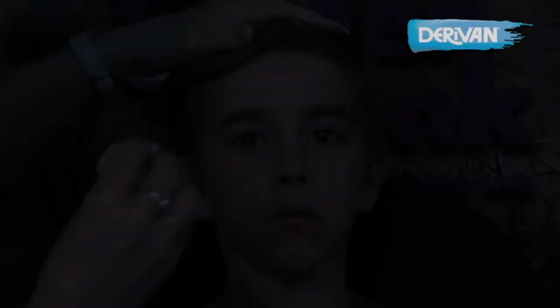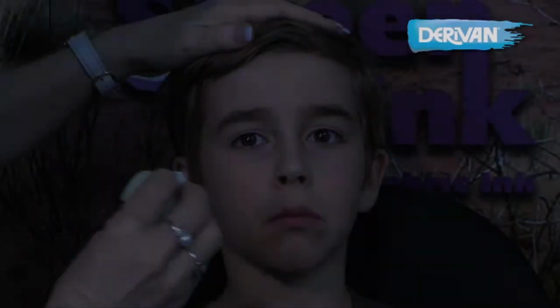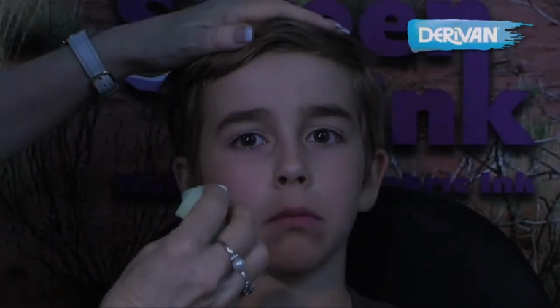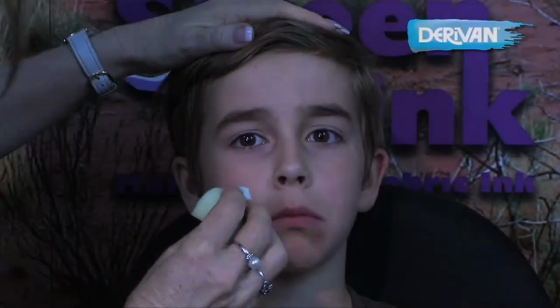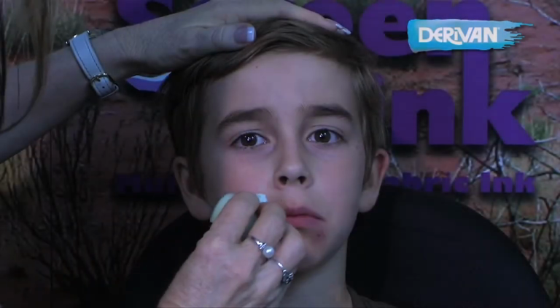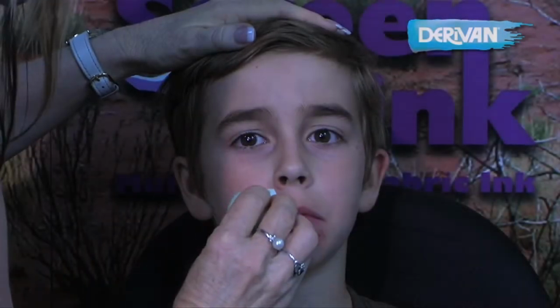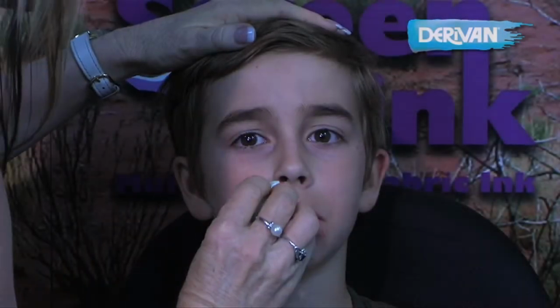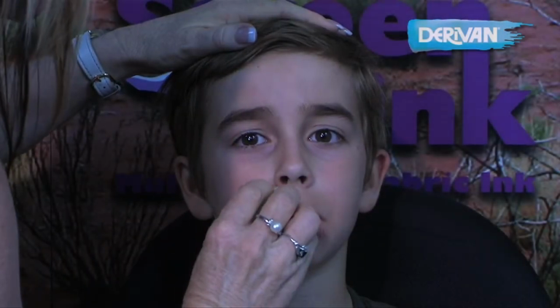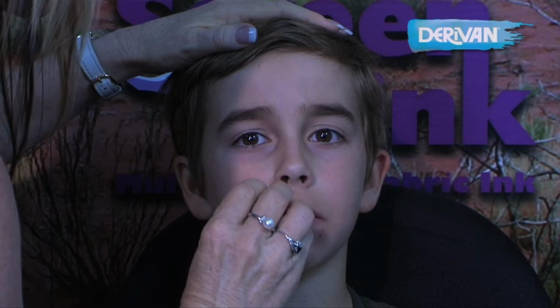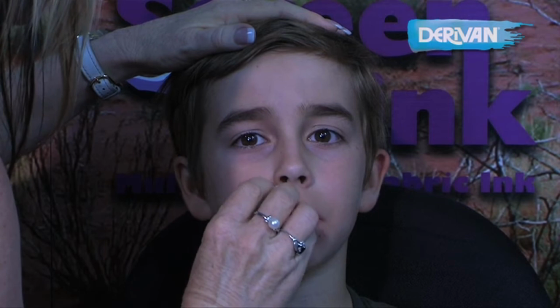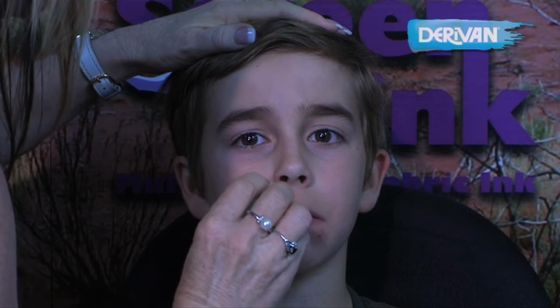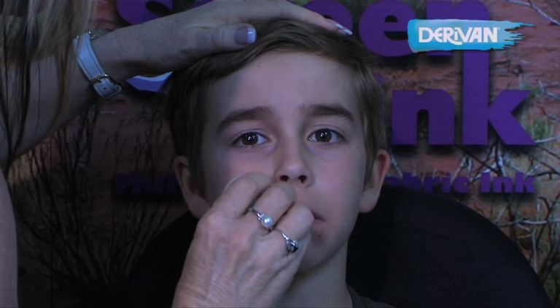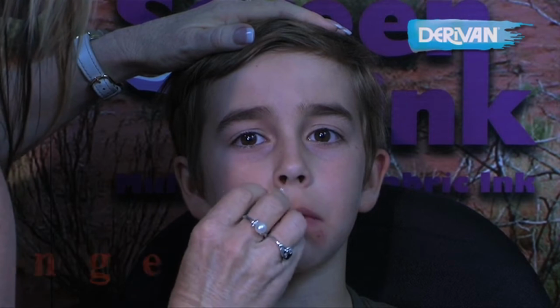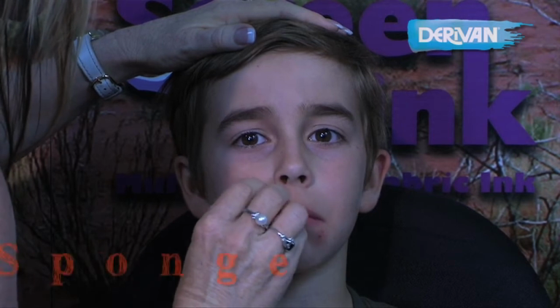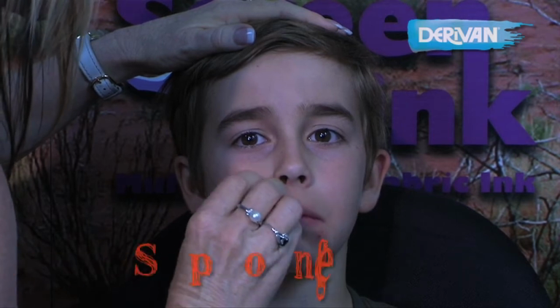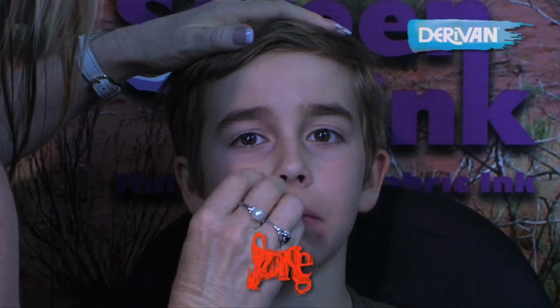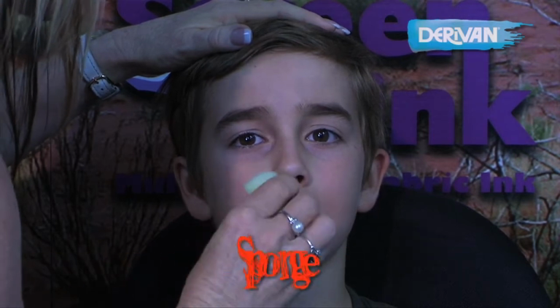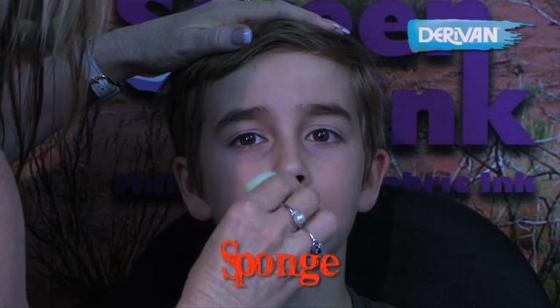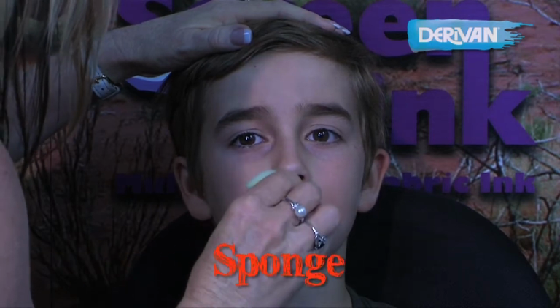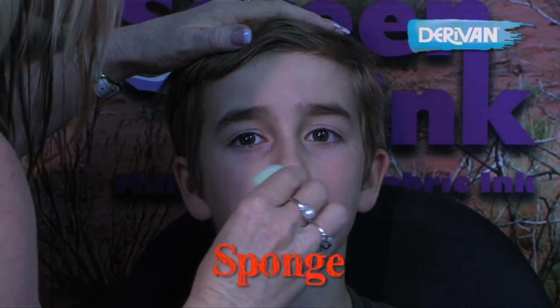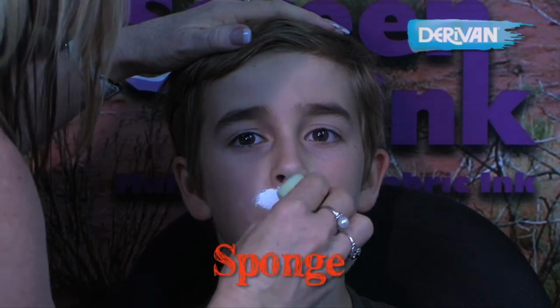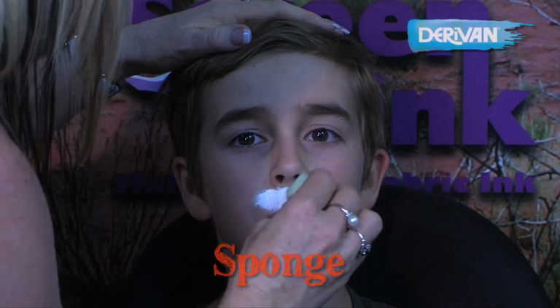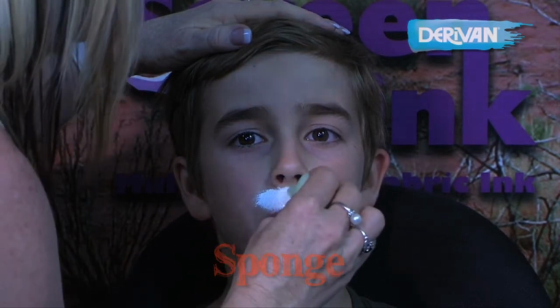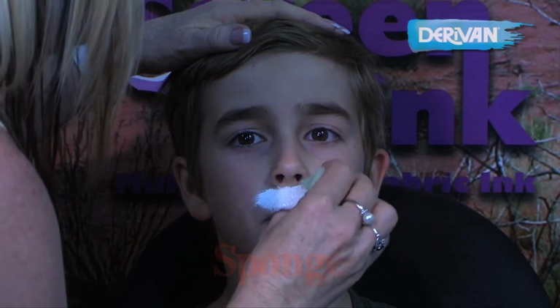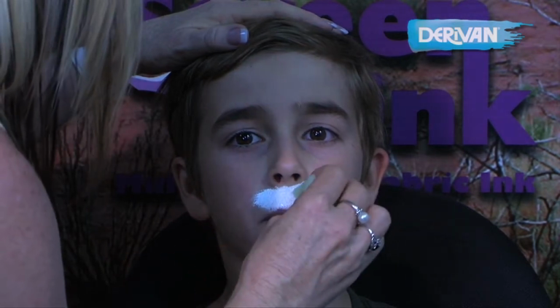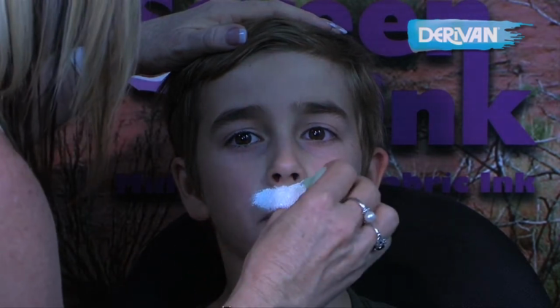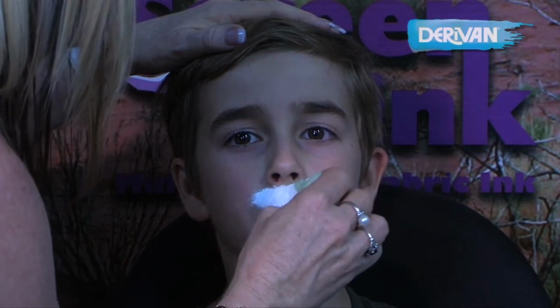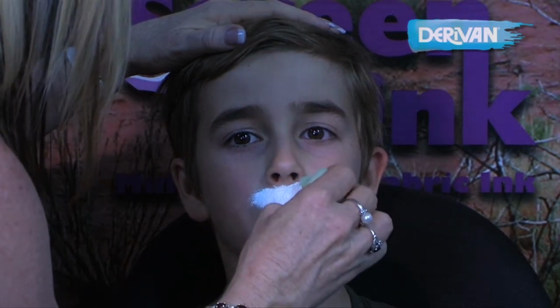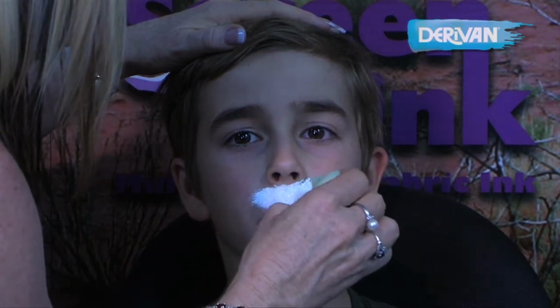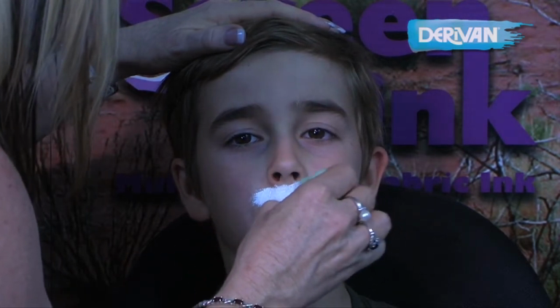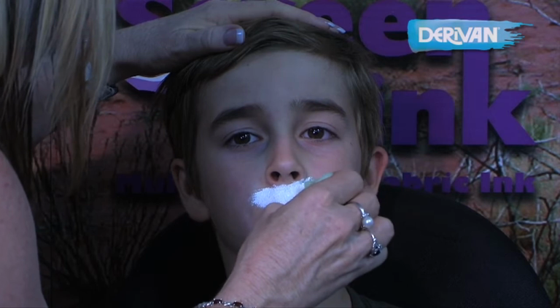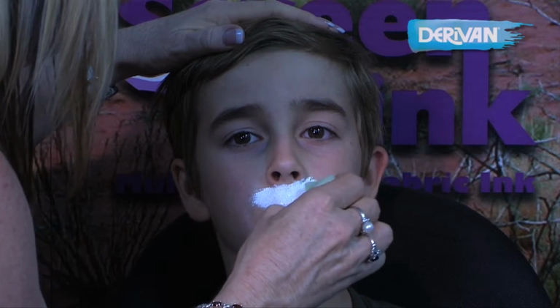We're going to do a quick tiger using our sponge loaded in our Derivan face and body paint. We're going to do the jowls of the tiger.